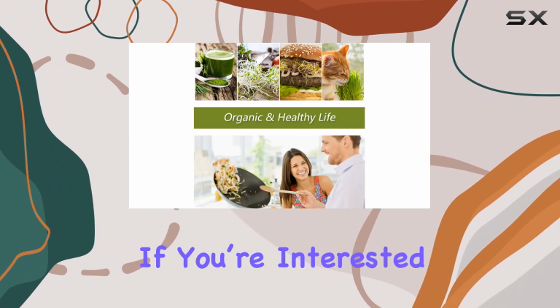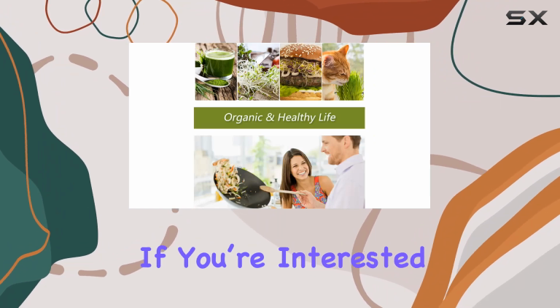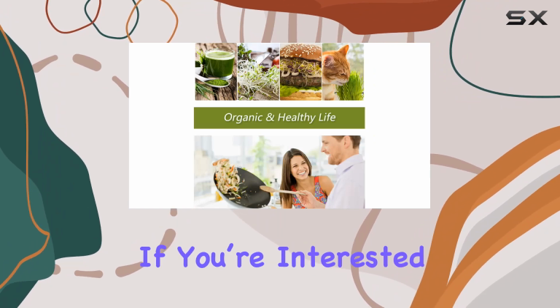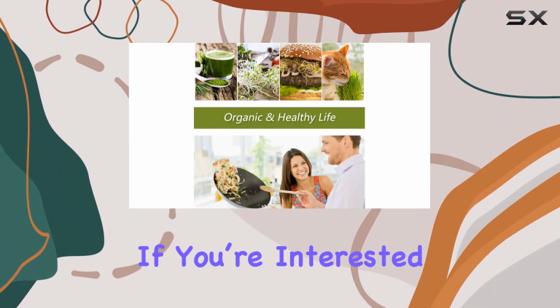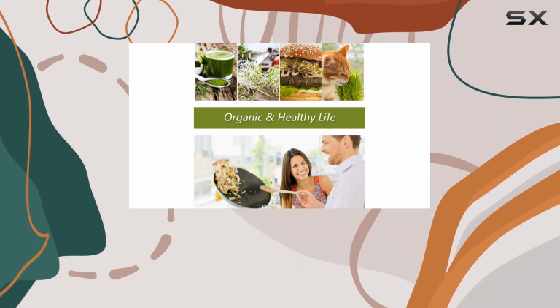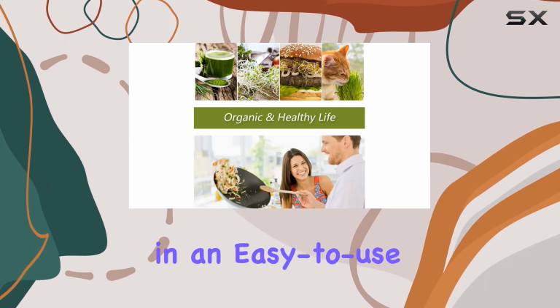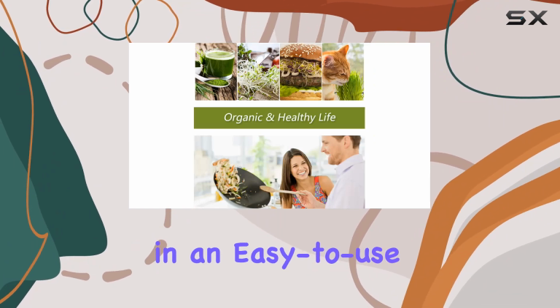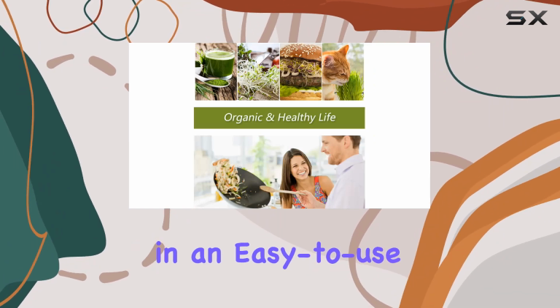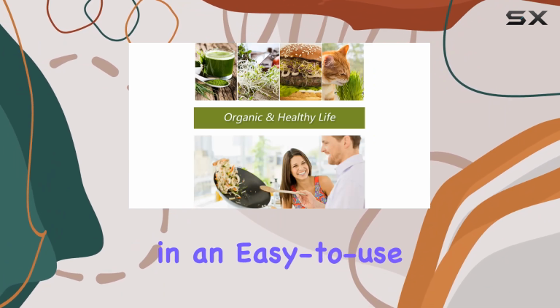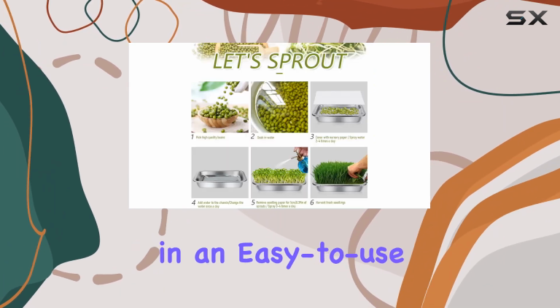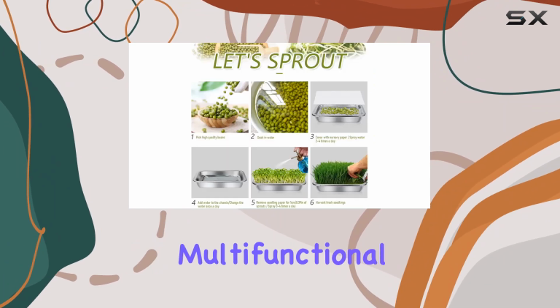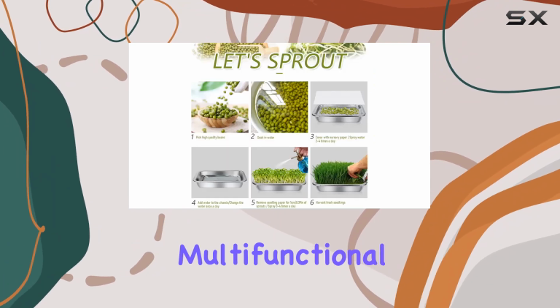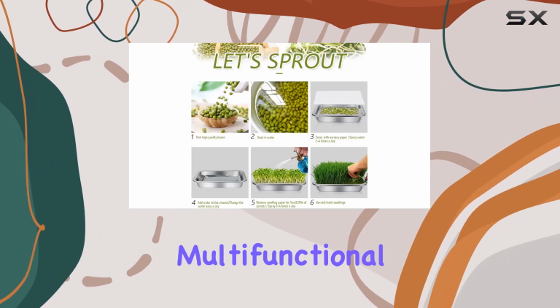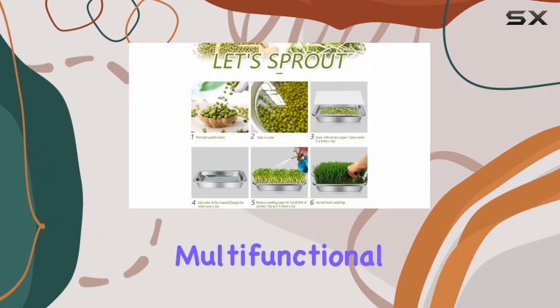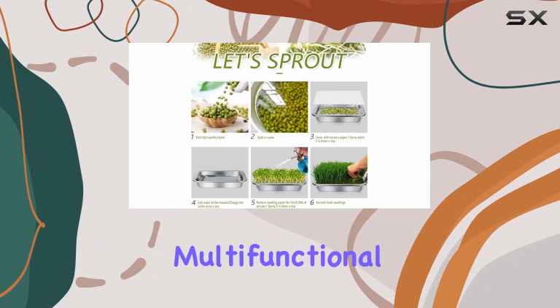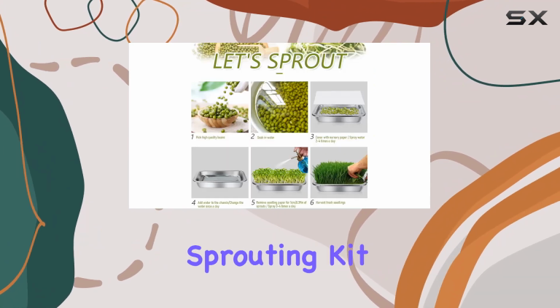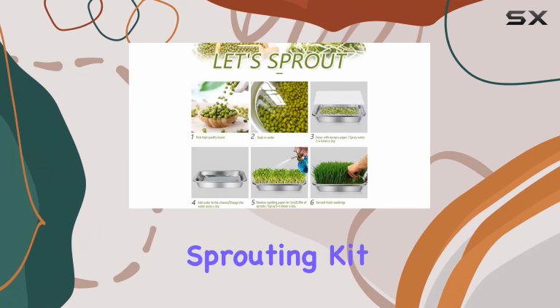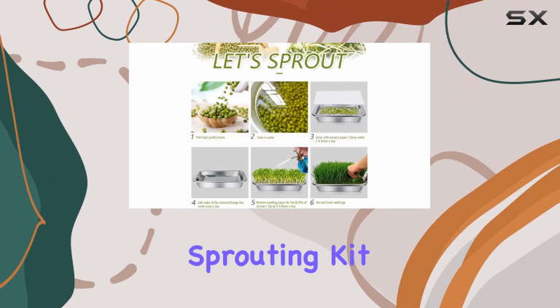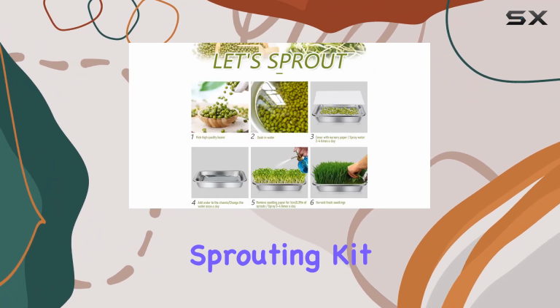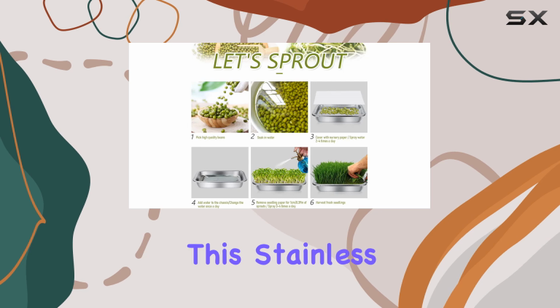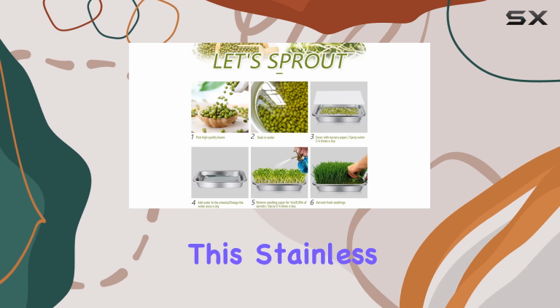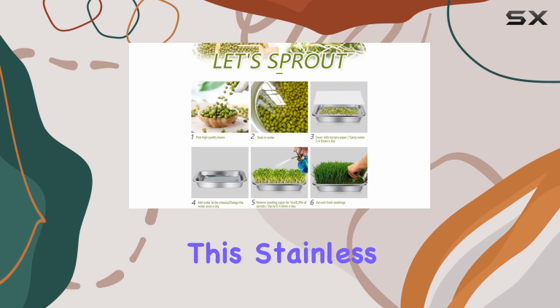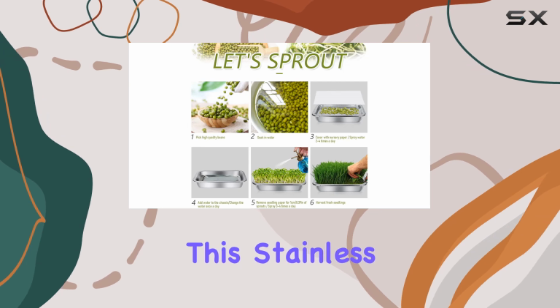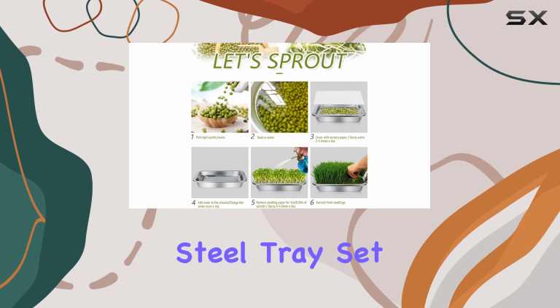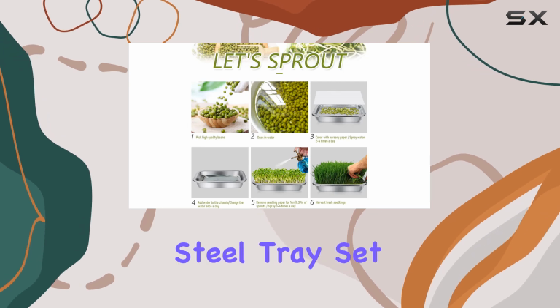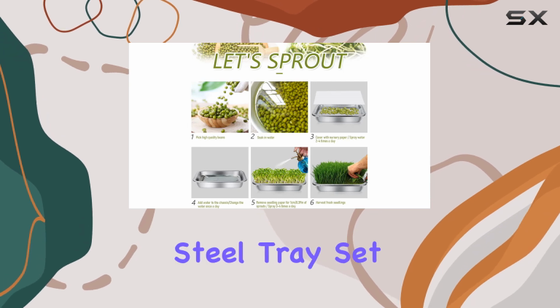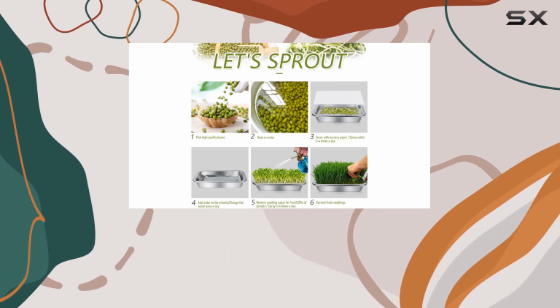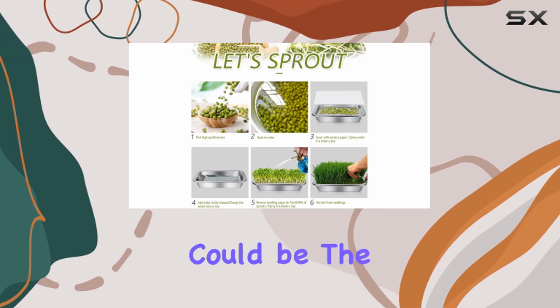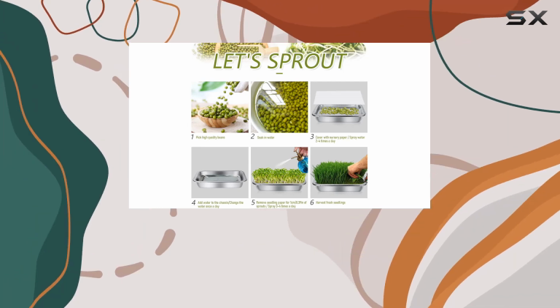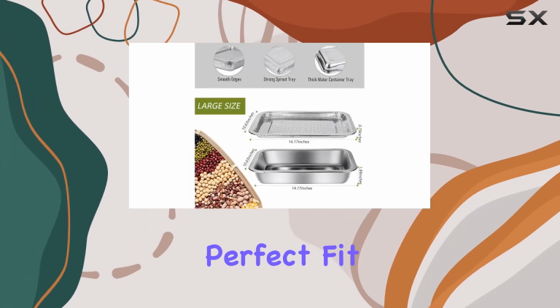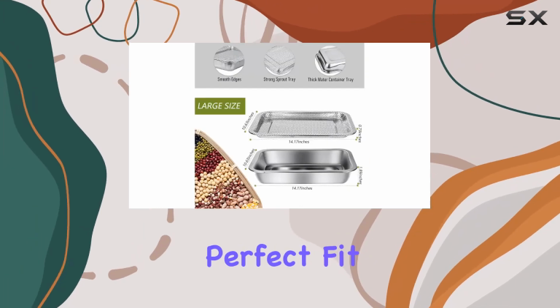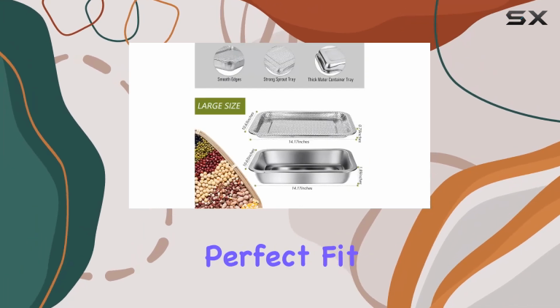If you're interested in an easy-to-use, multi-functional sprouting kit, this stainless steel tray set could be the perfect fit.